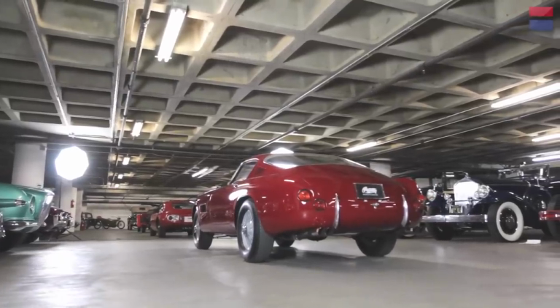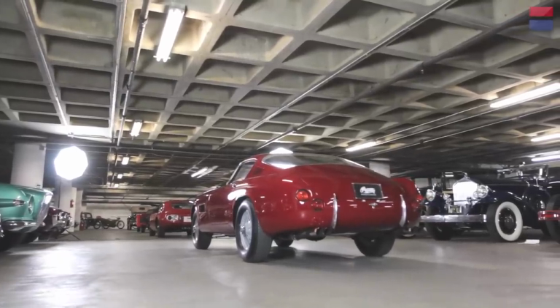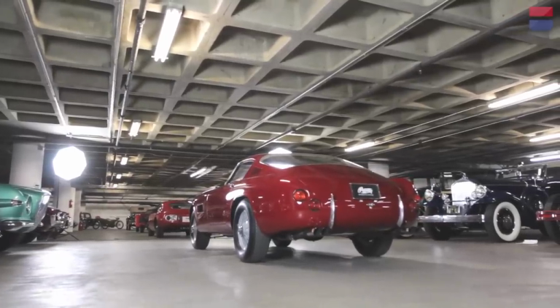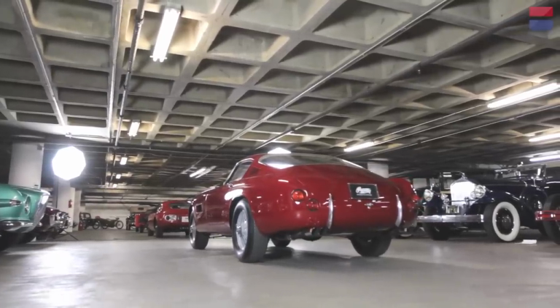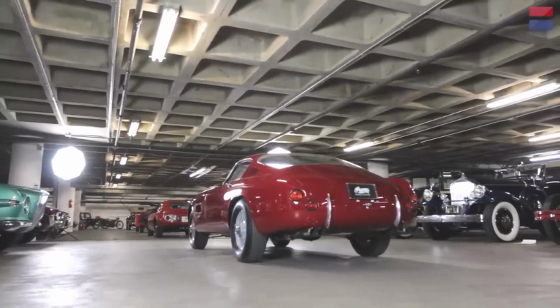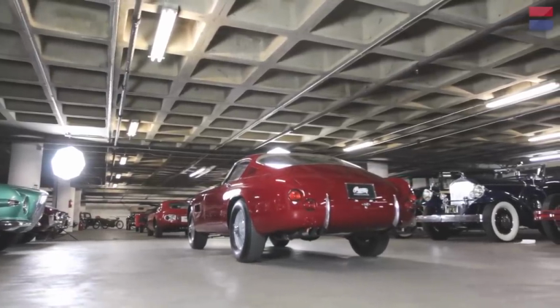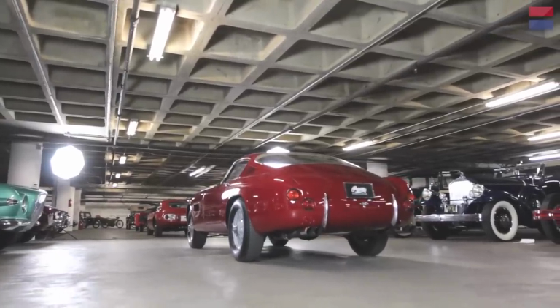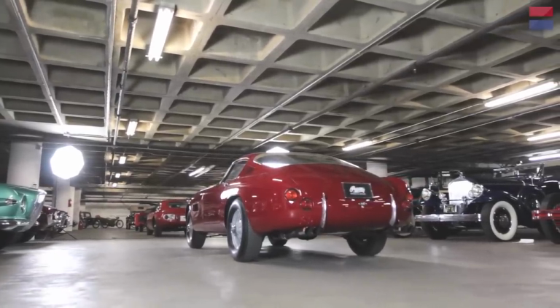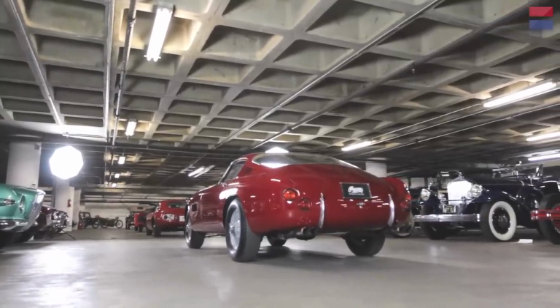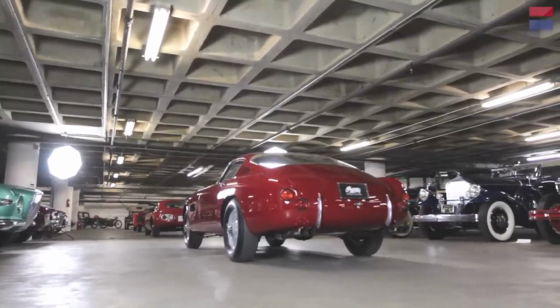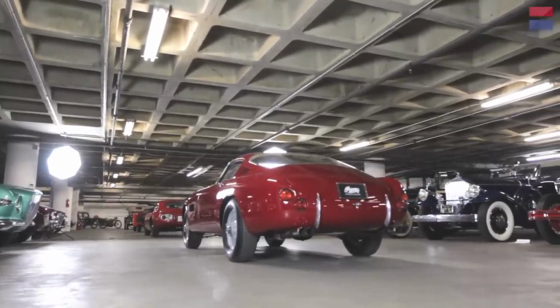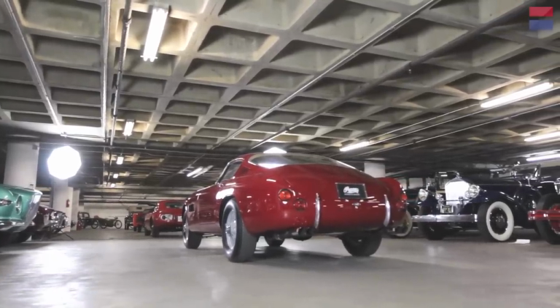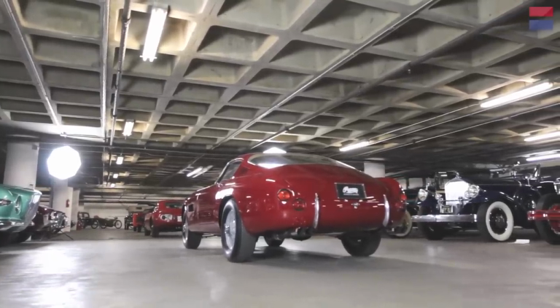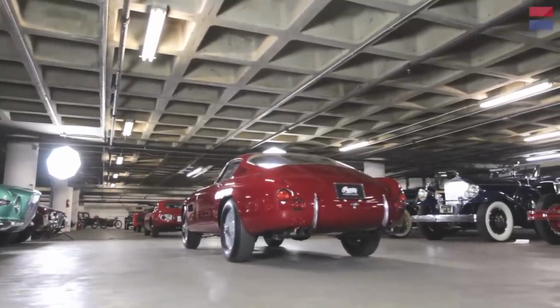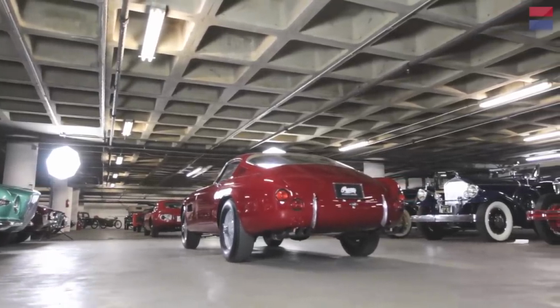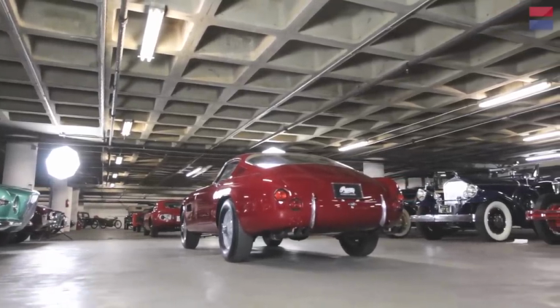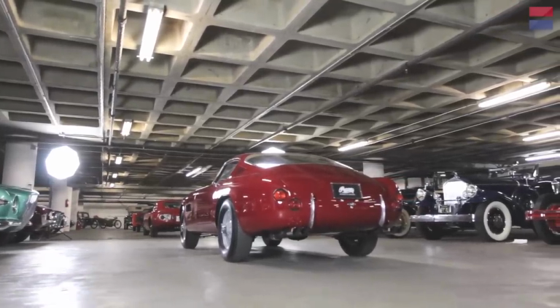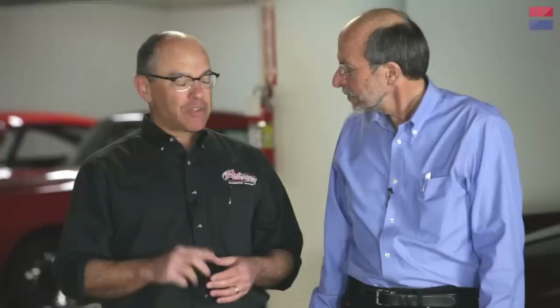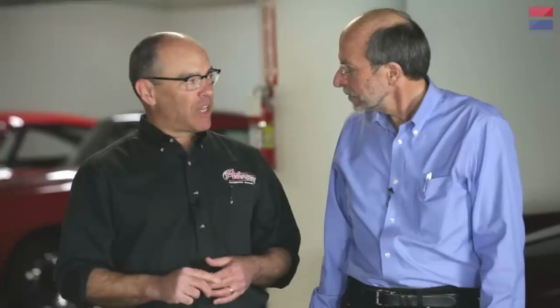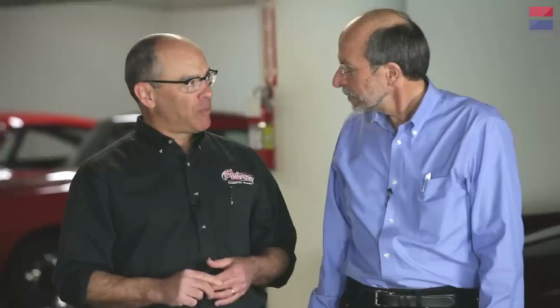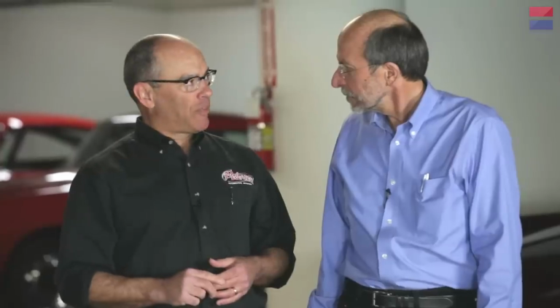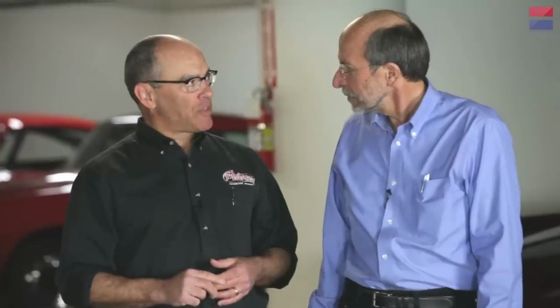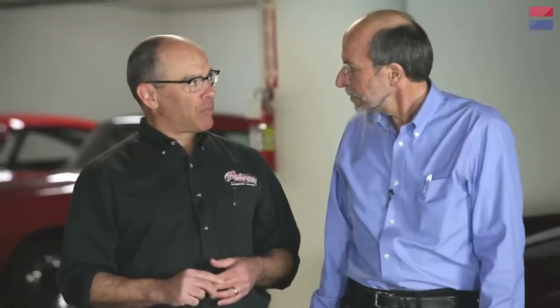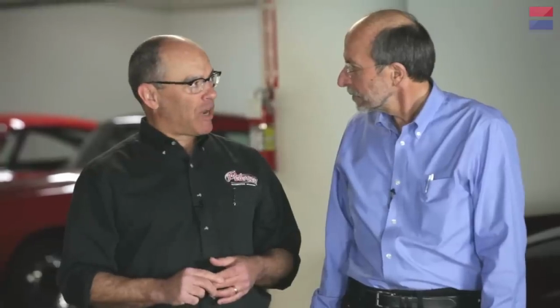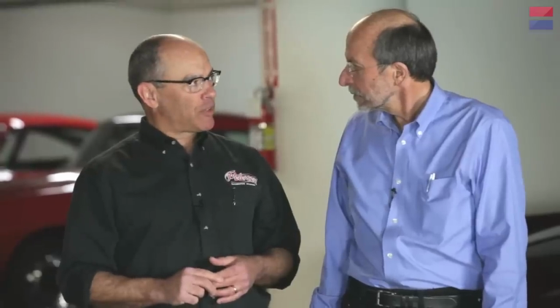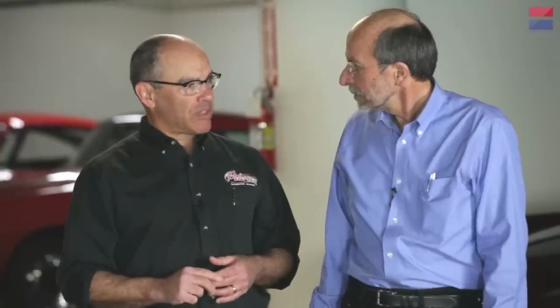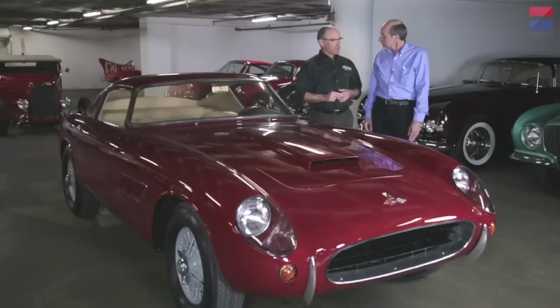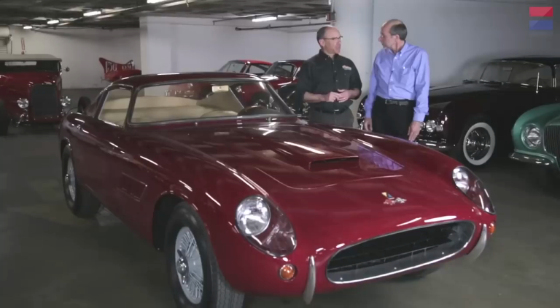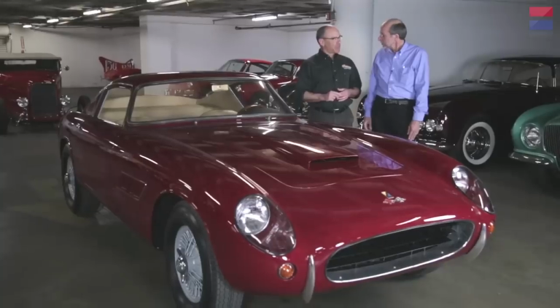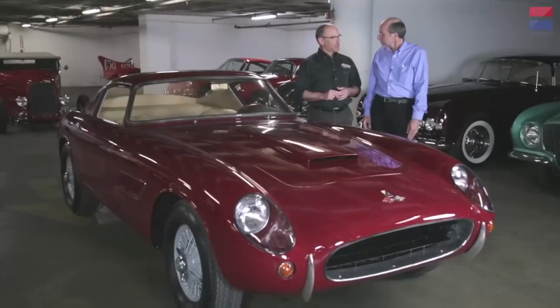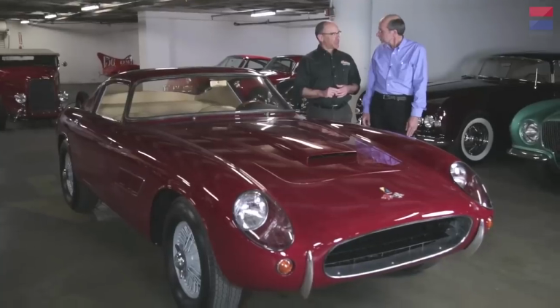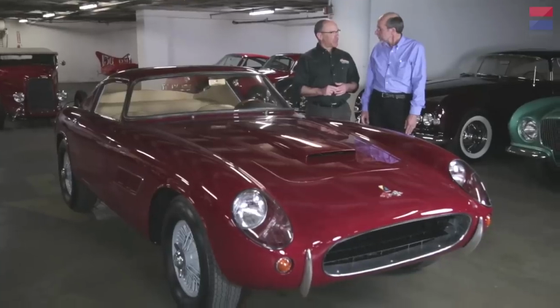Mr. Peterson actually bought this car in a private transaction some years ago.